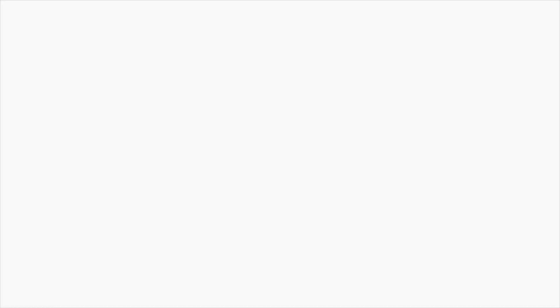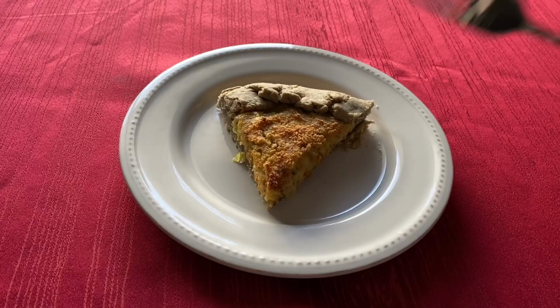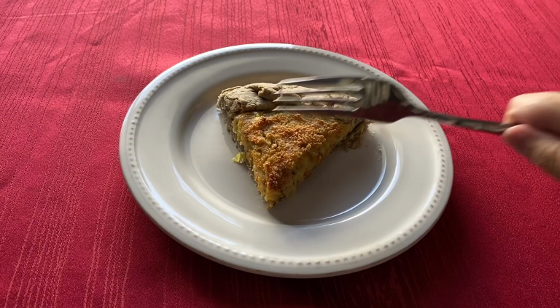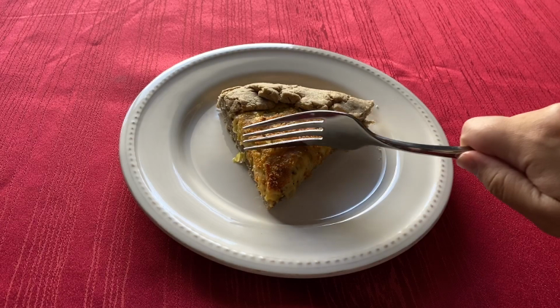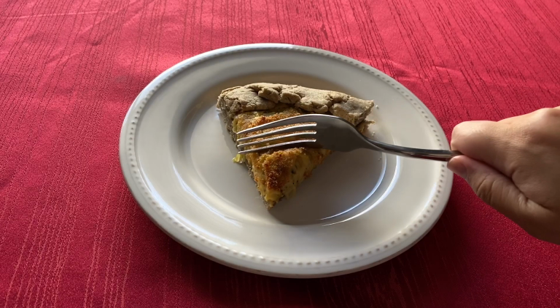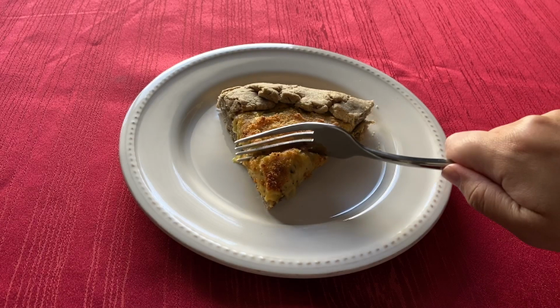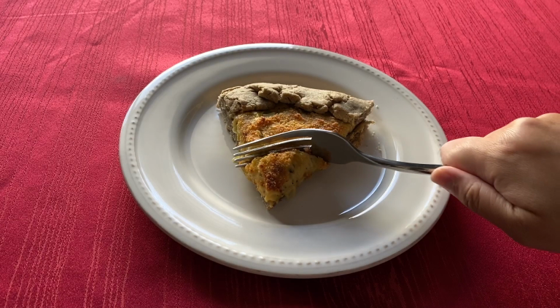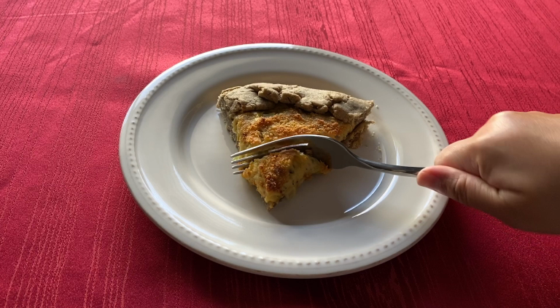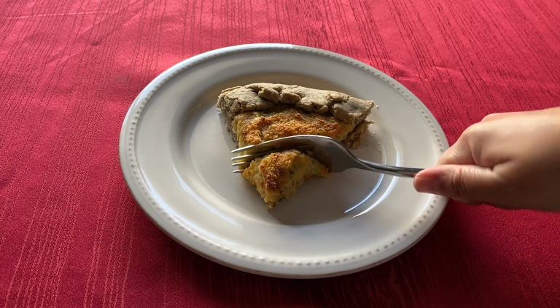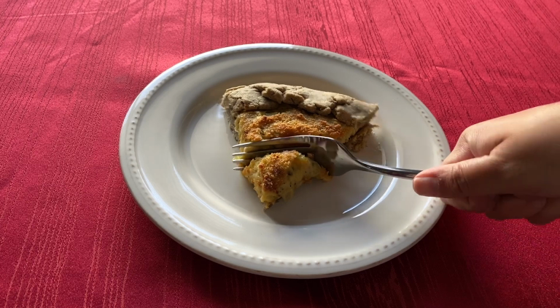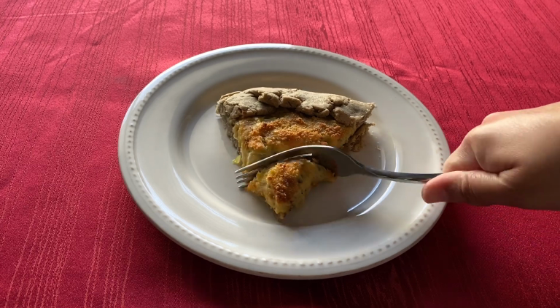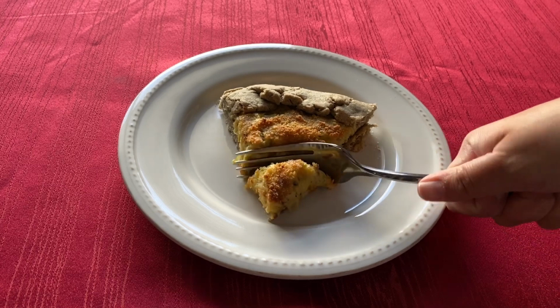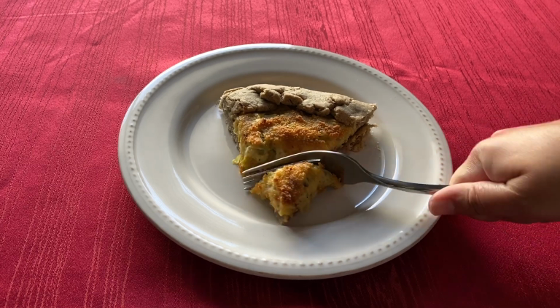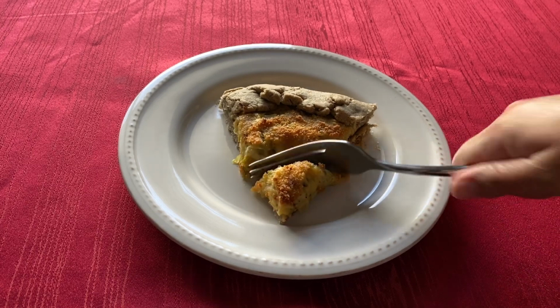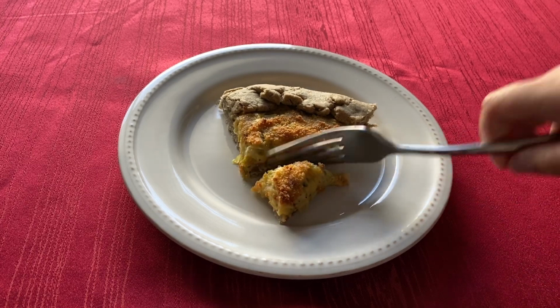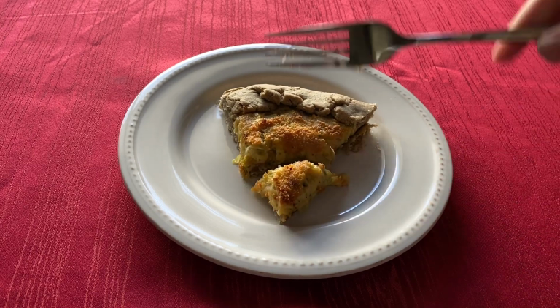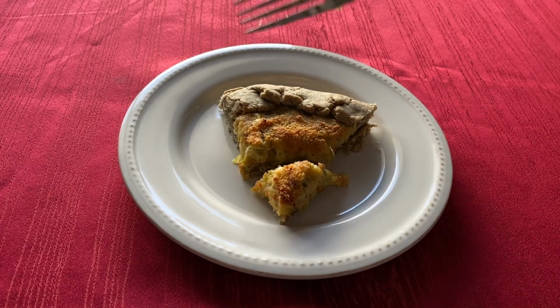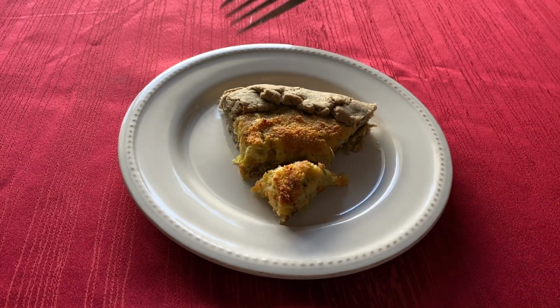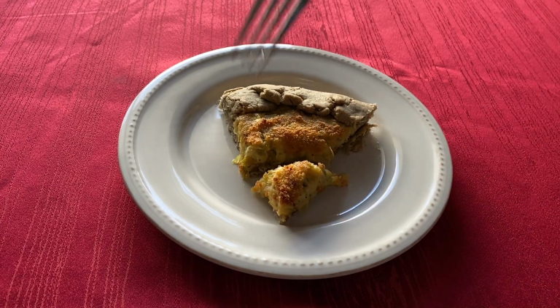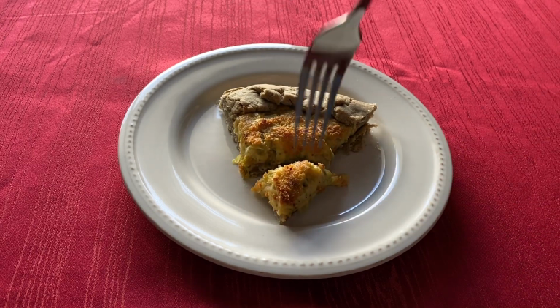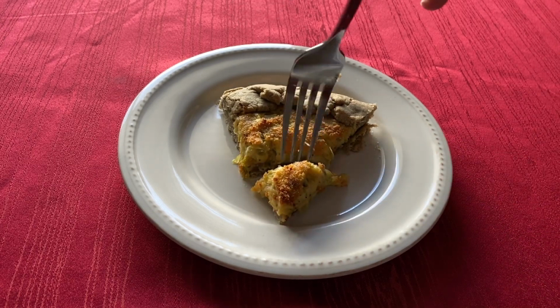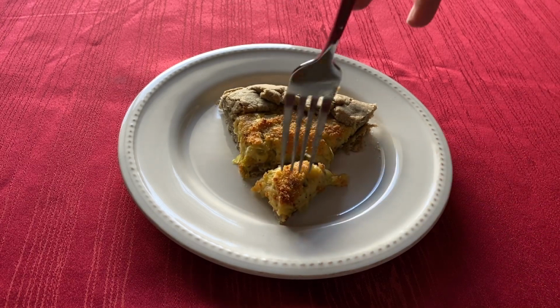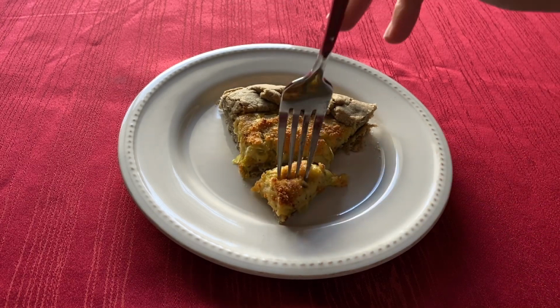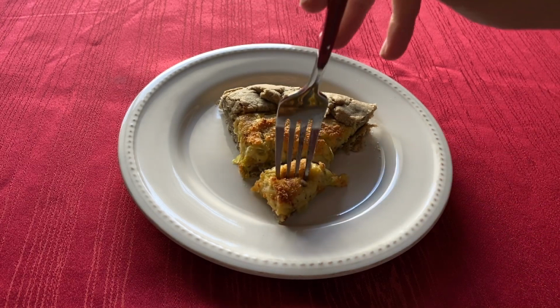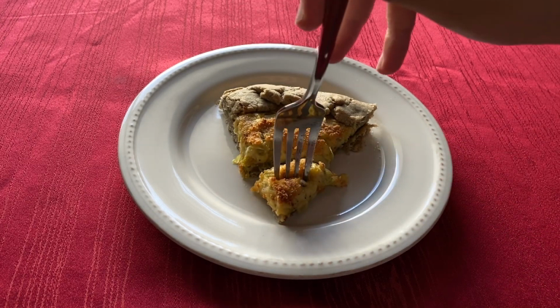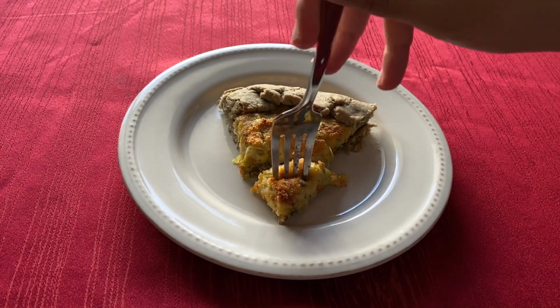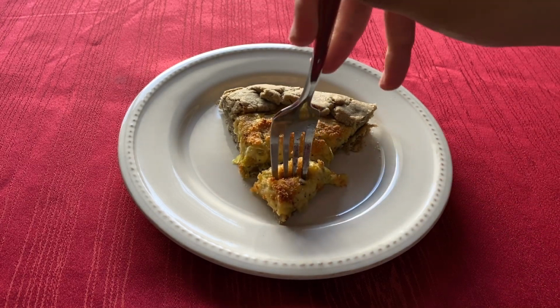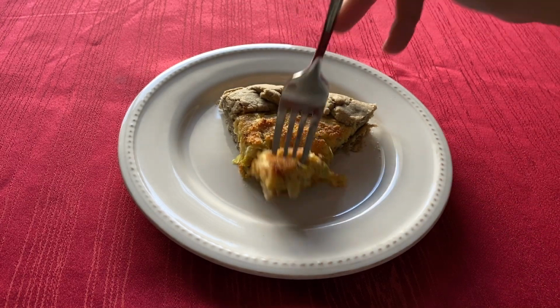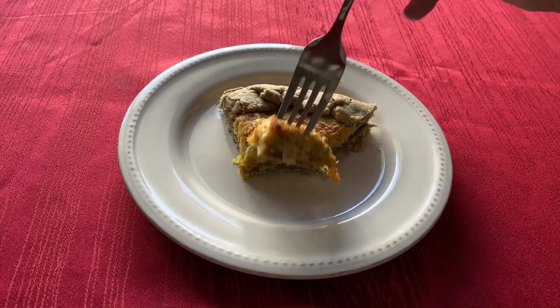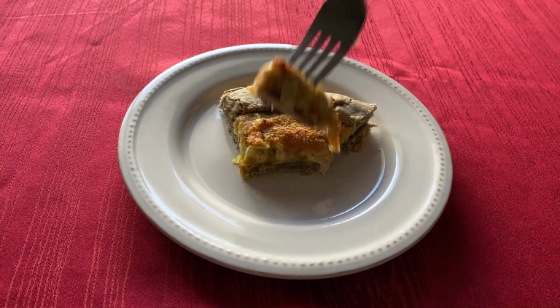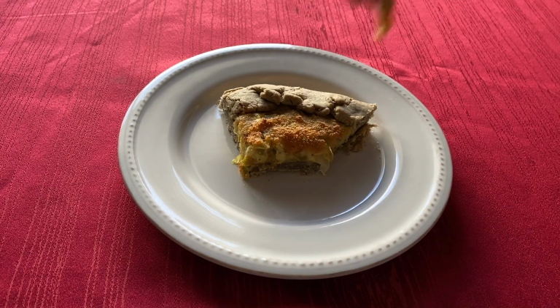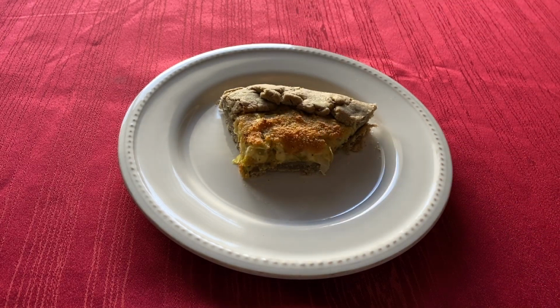Hi everyone! Welcome to my channel! Today we are making leek and cheese crostata from the Elder Scrolls cookbook.